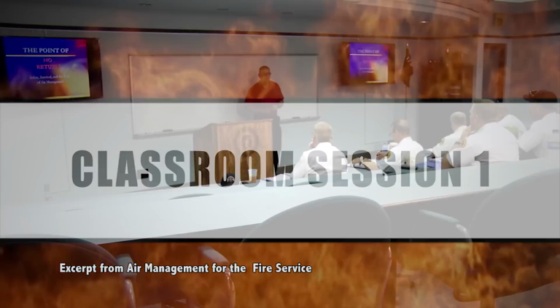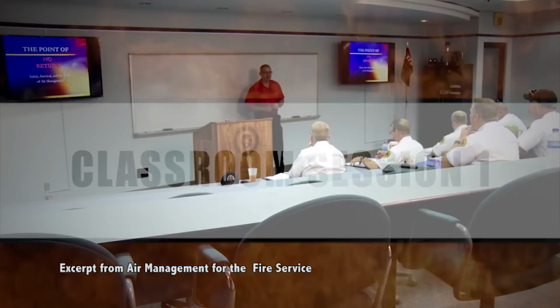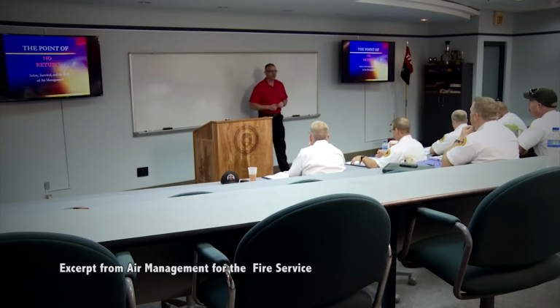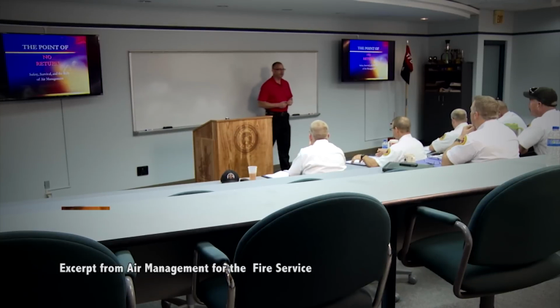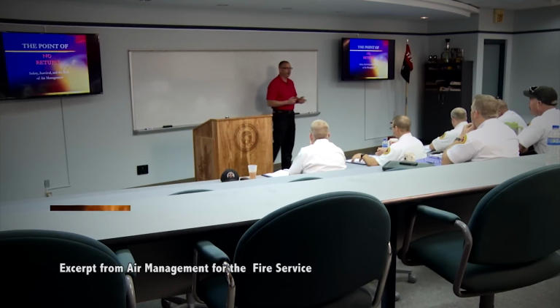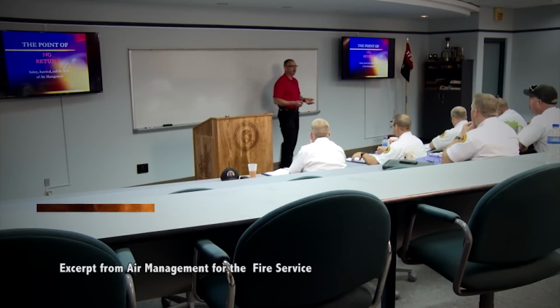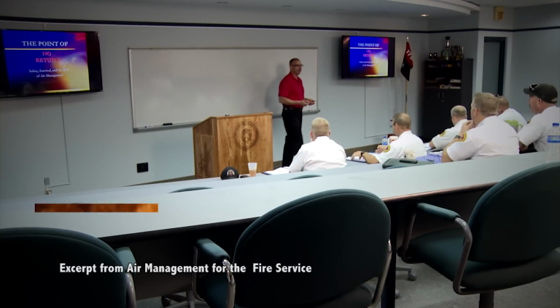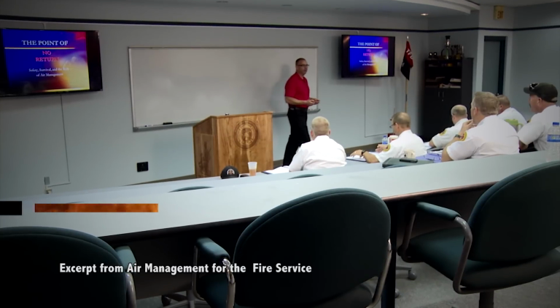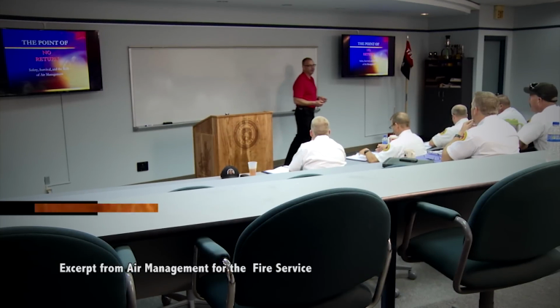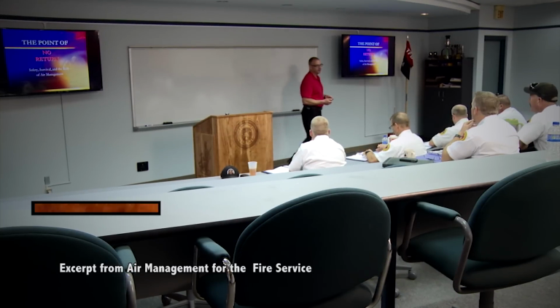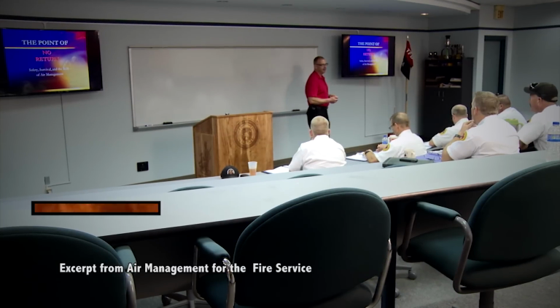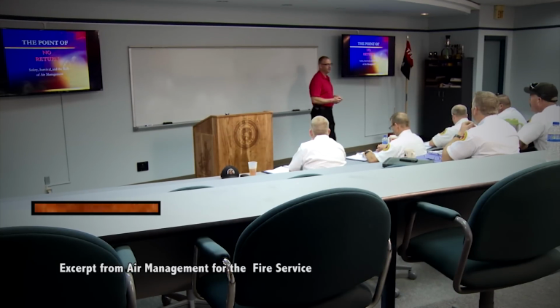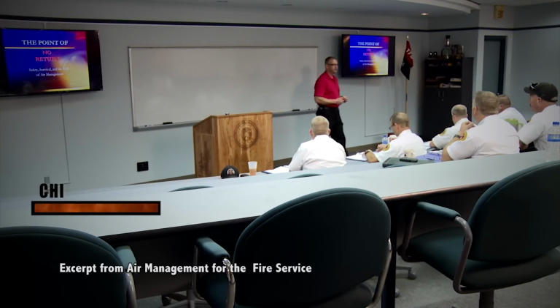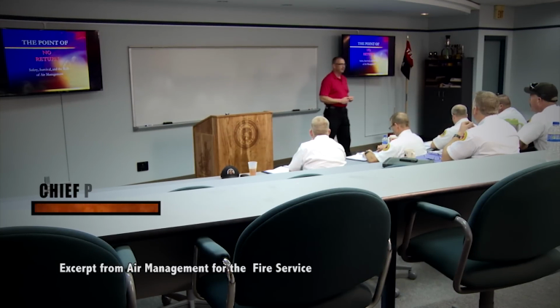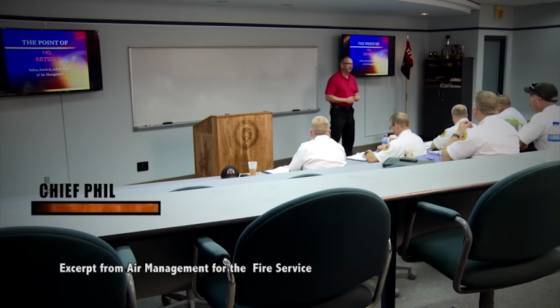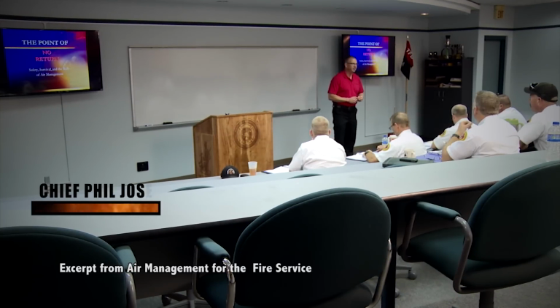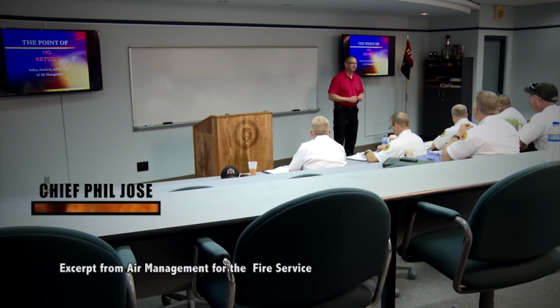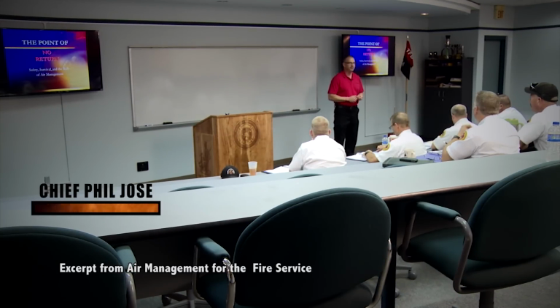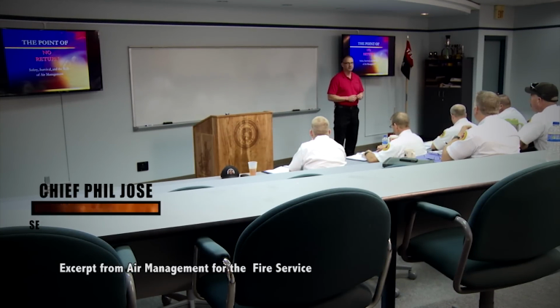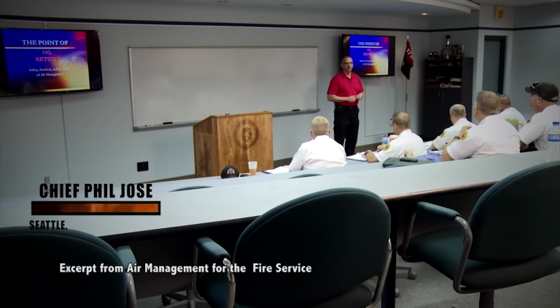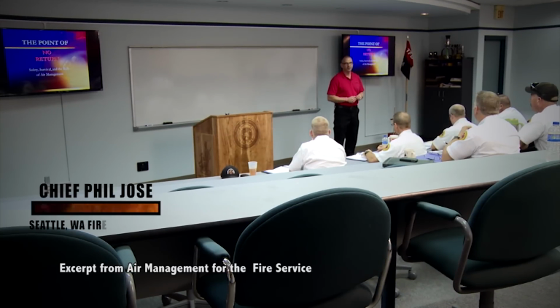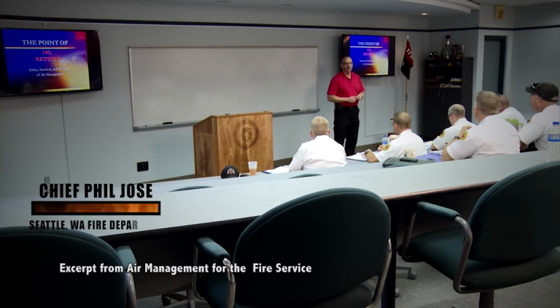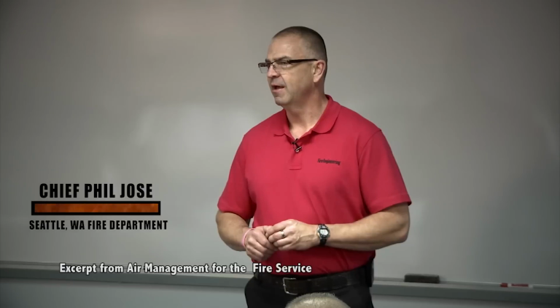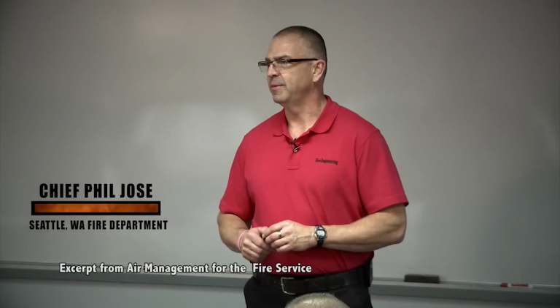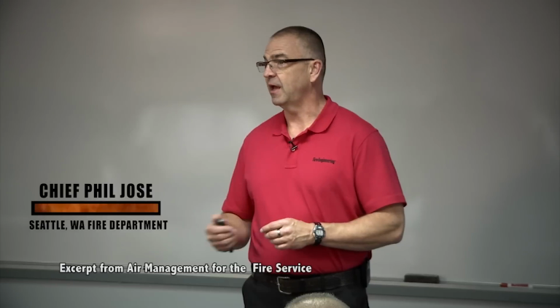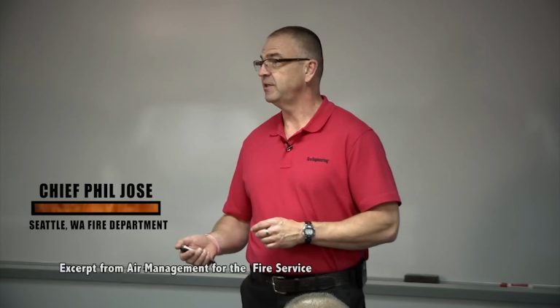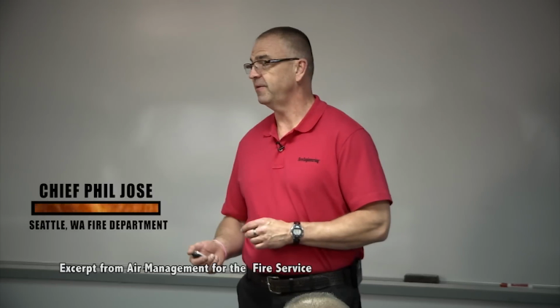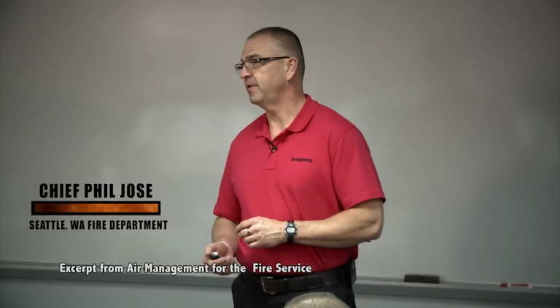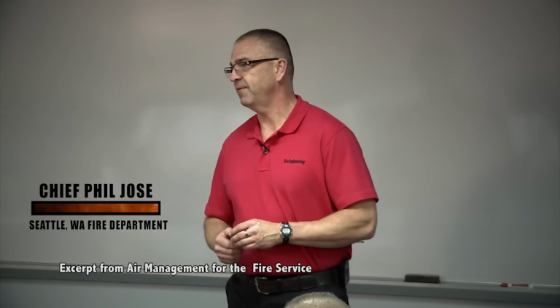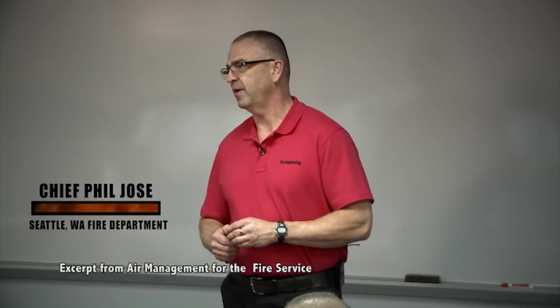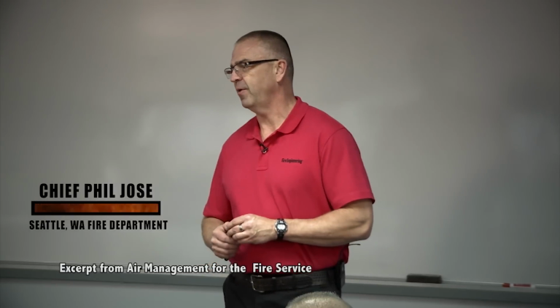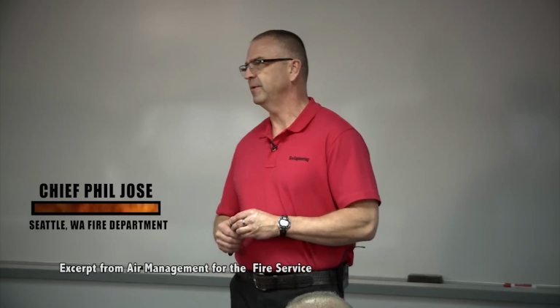Welcome this morning to the 8-hour air management hands-on training class. My name is Phil Jost. I'm a battalion chief in the Seattle Fire Department.